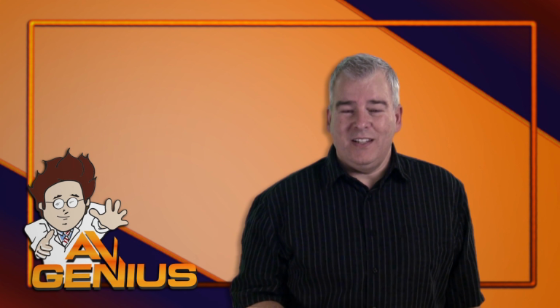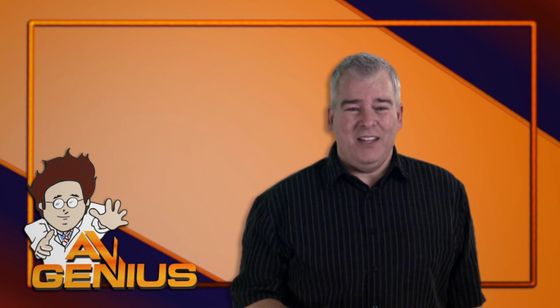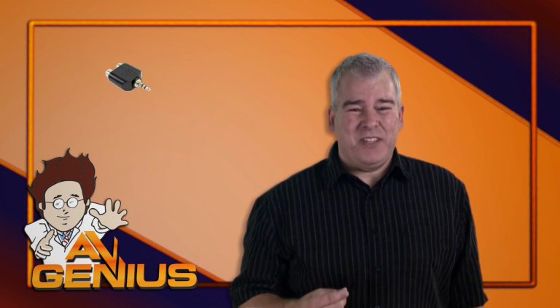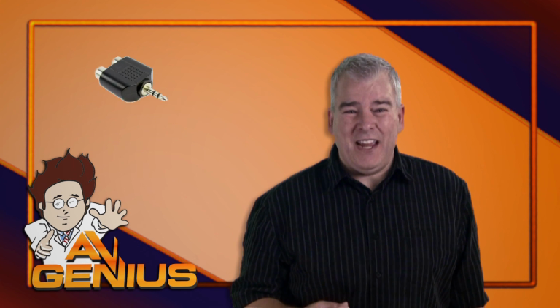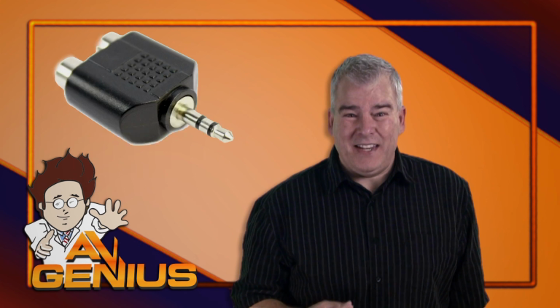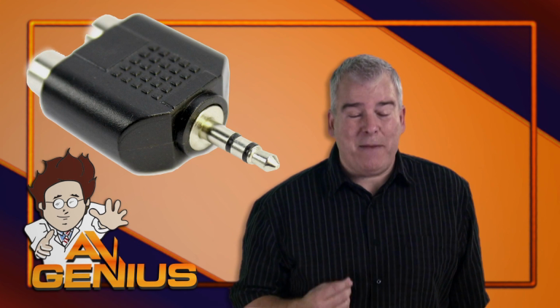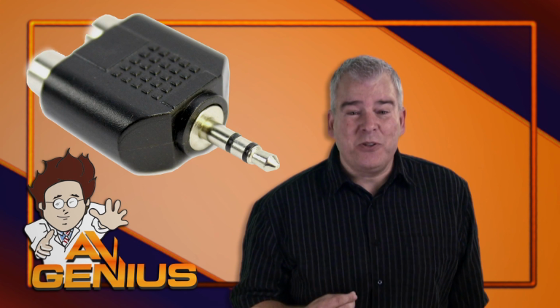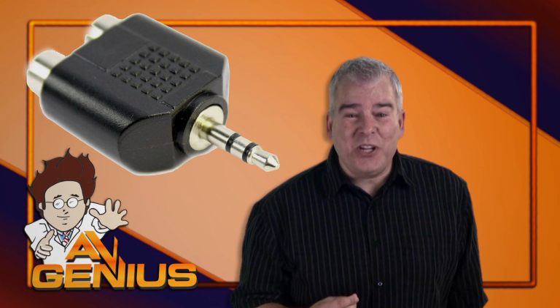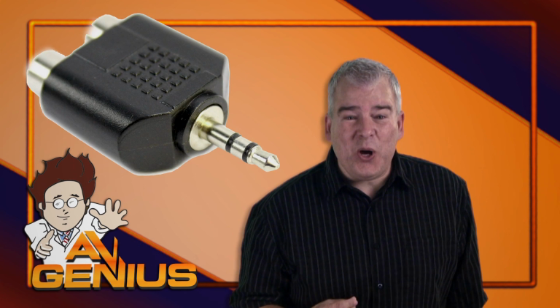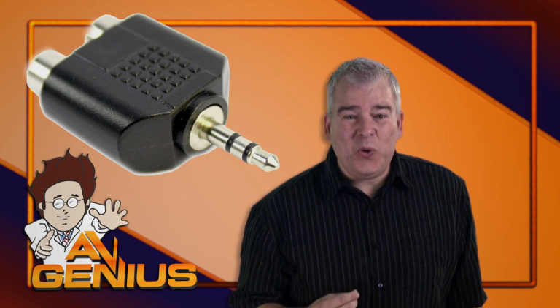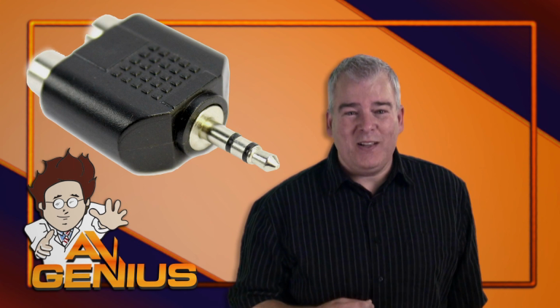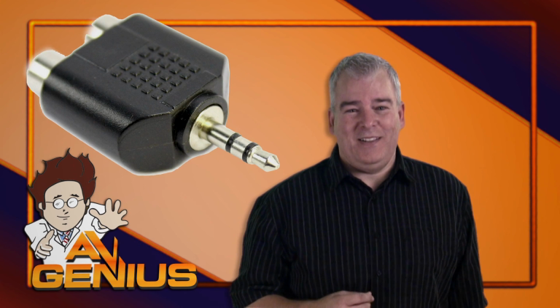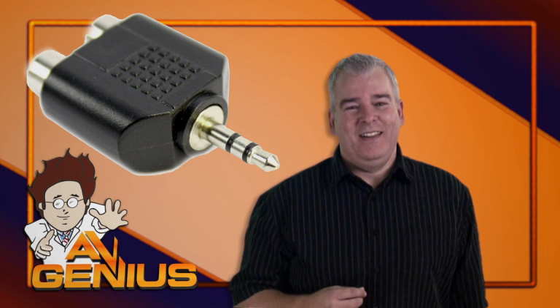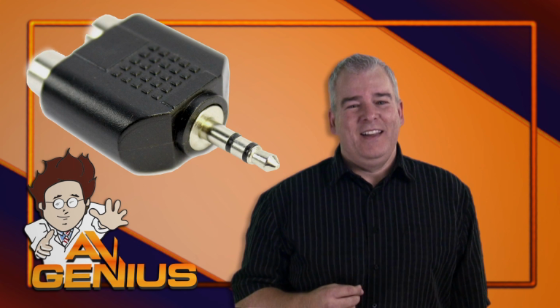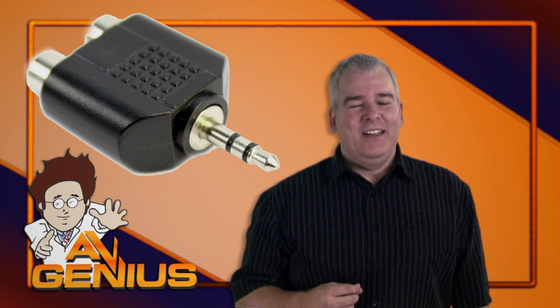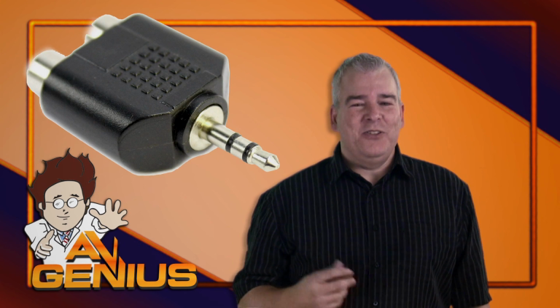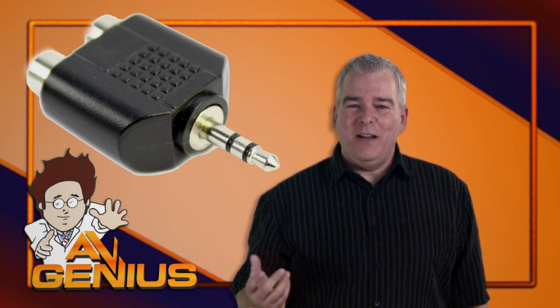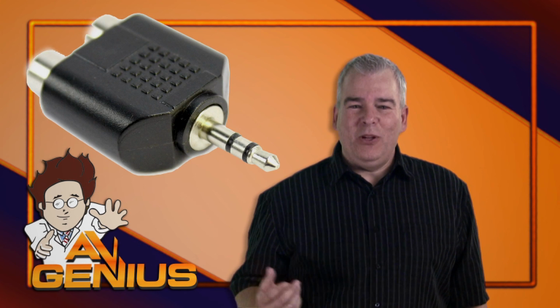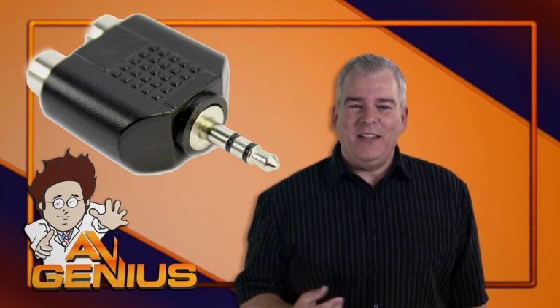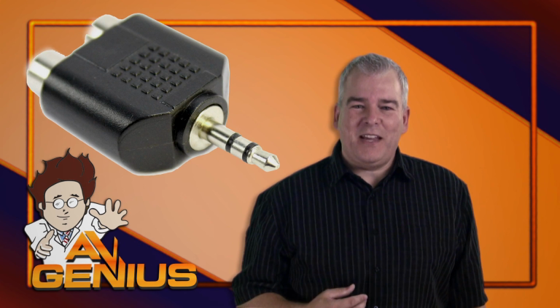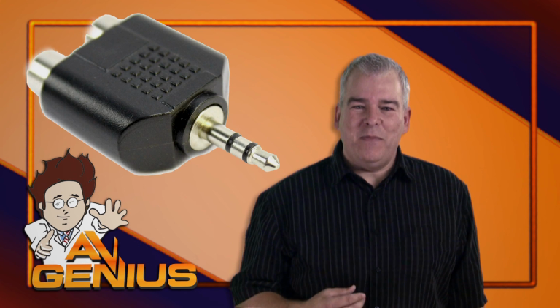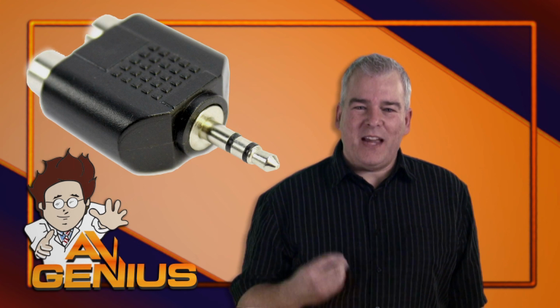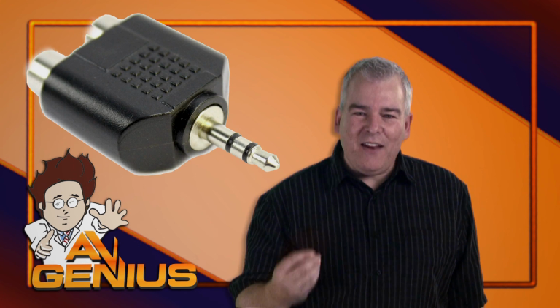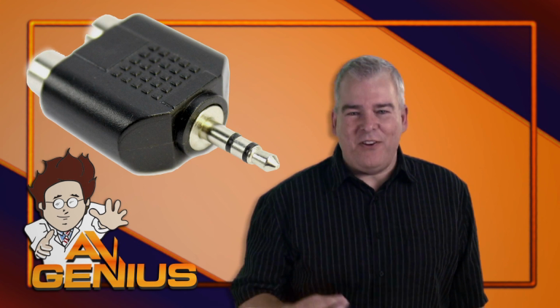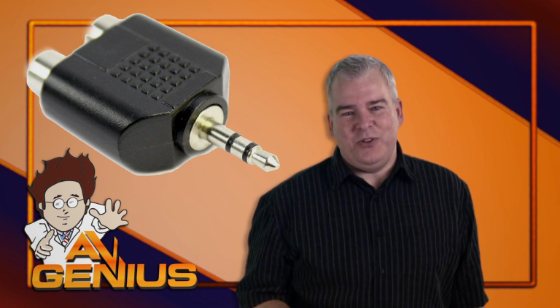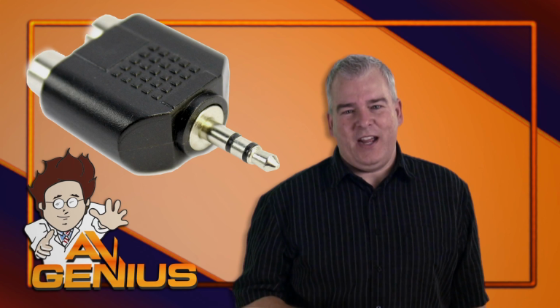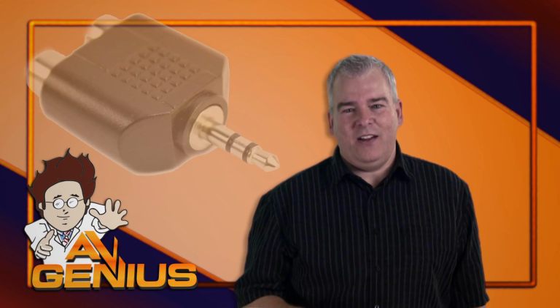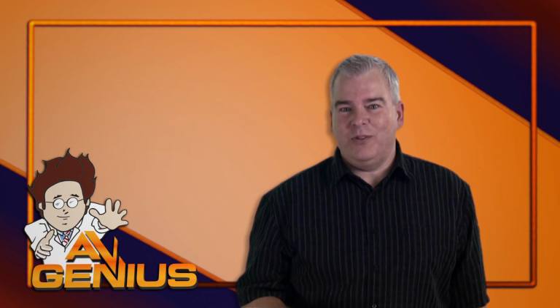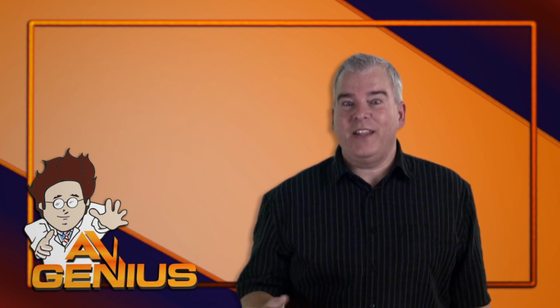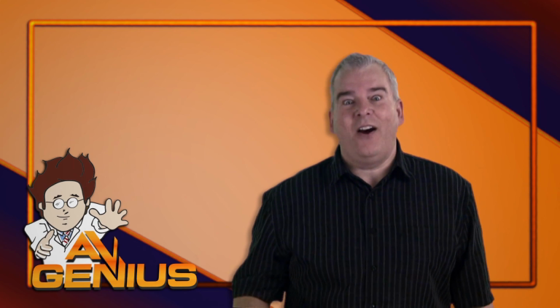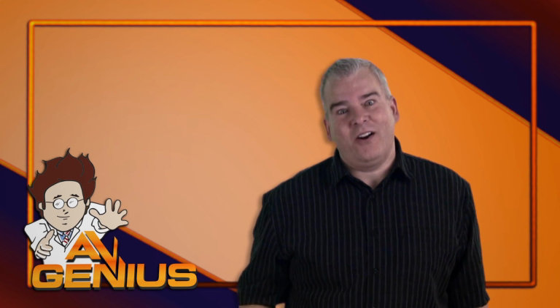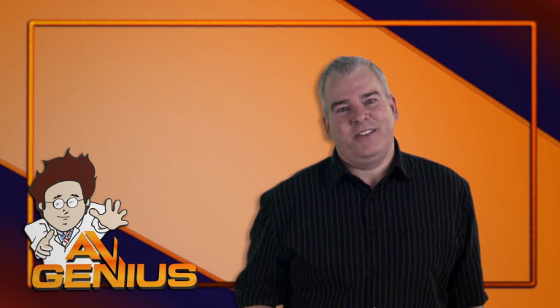Can you say adapters? Those end up looking the same as a headphone jack, which they aren't.